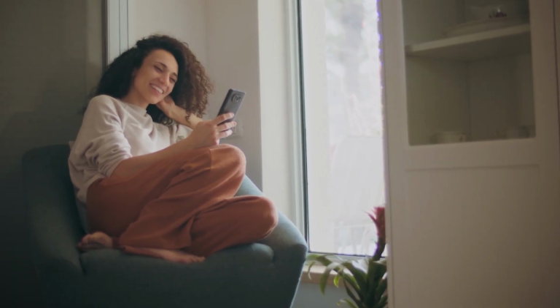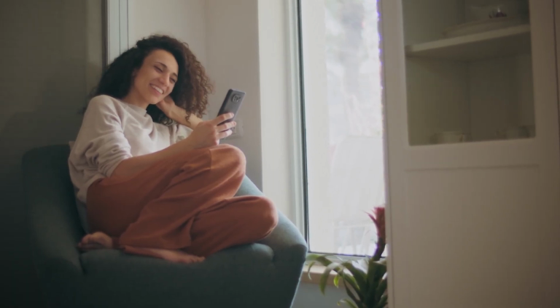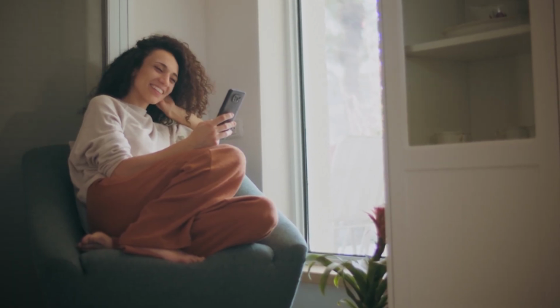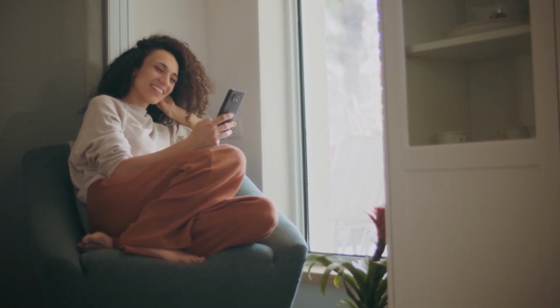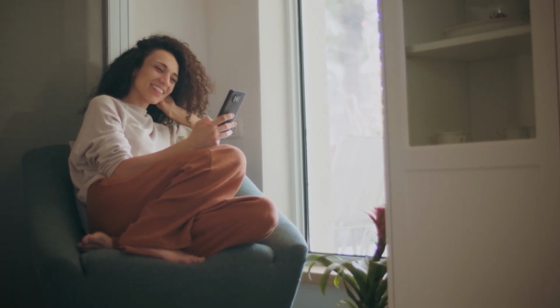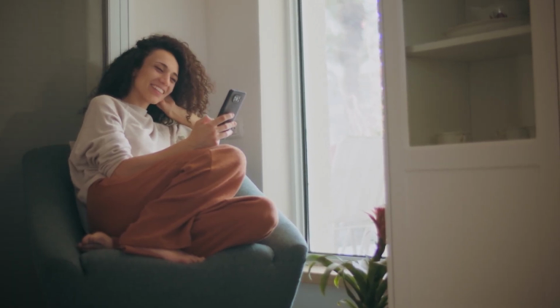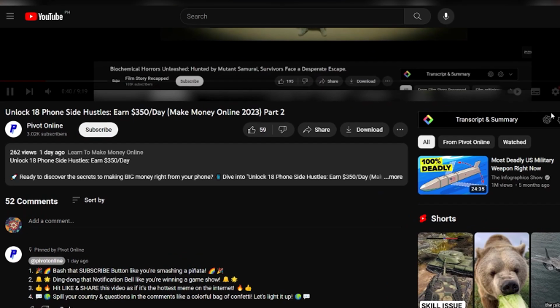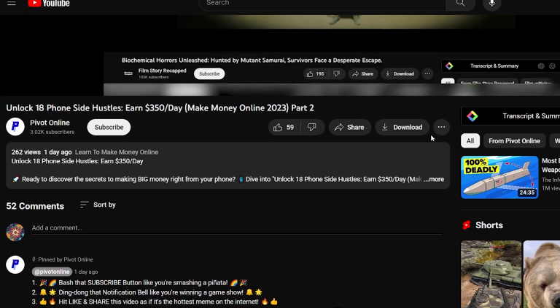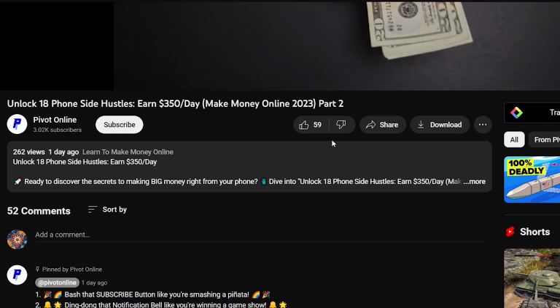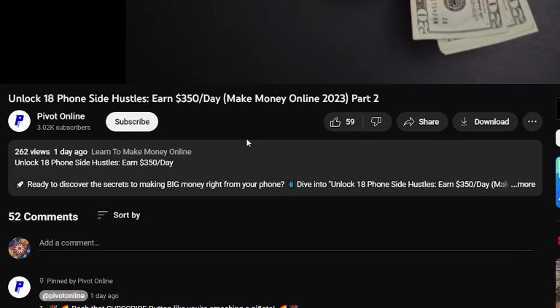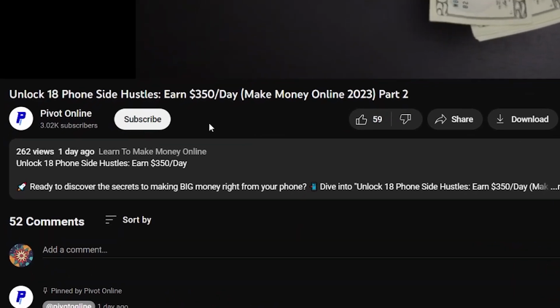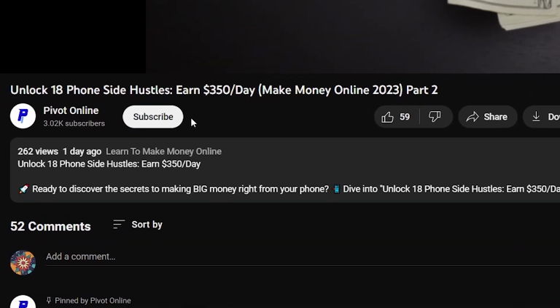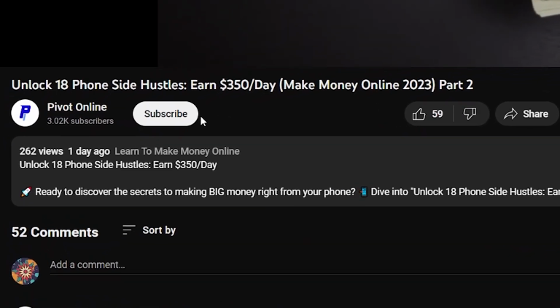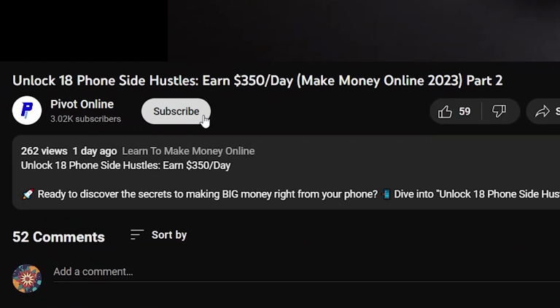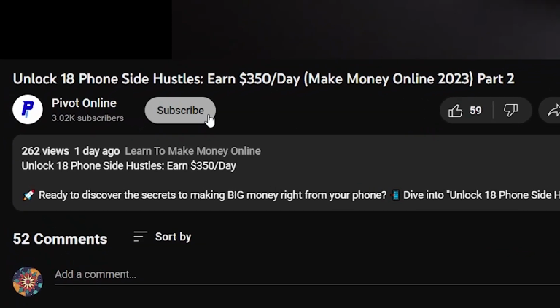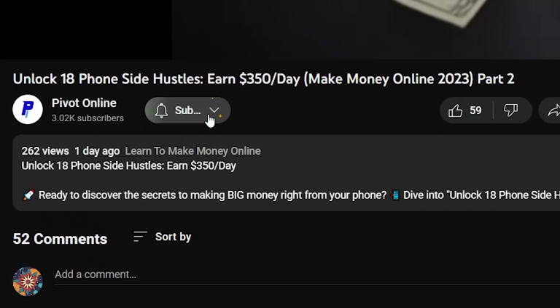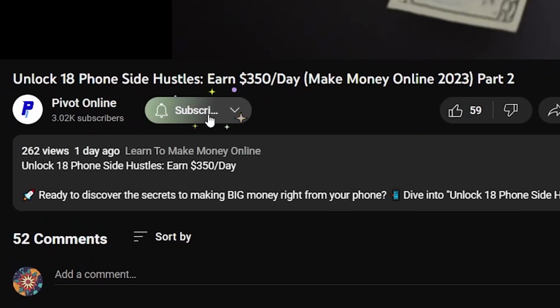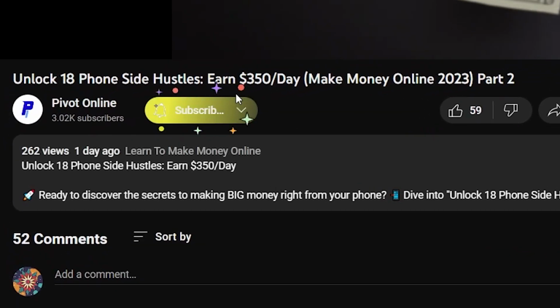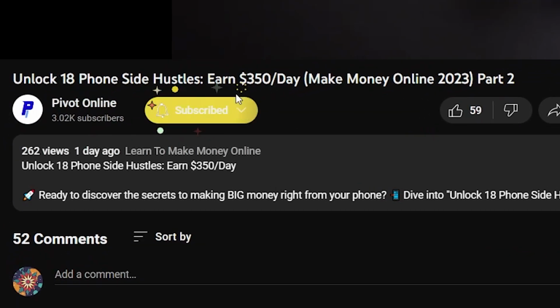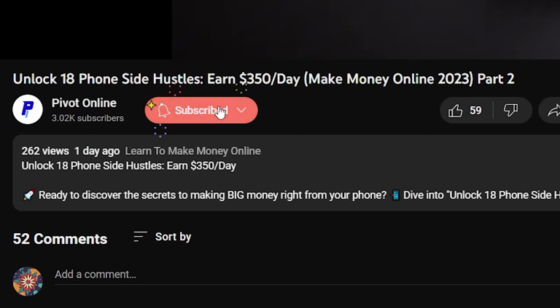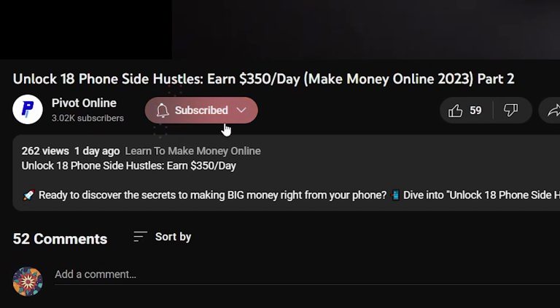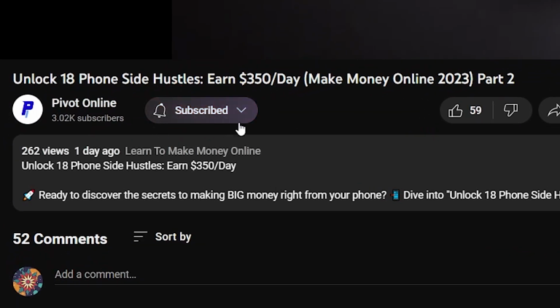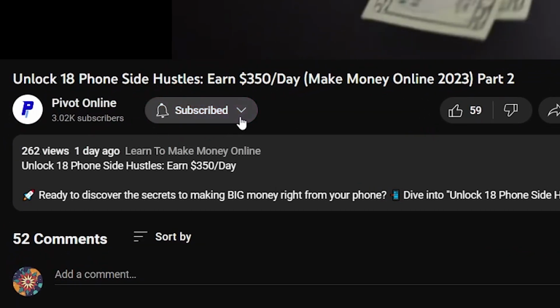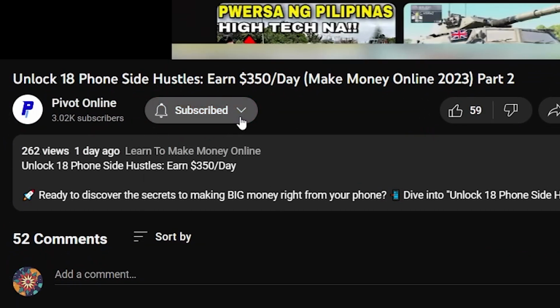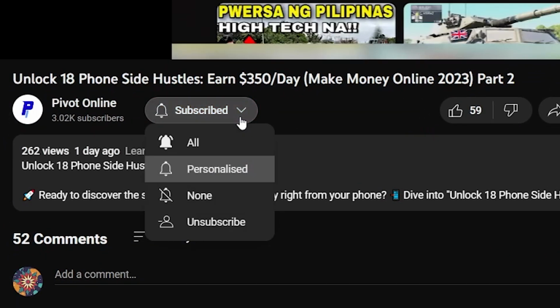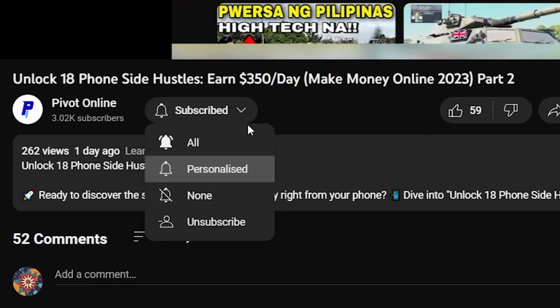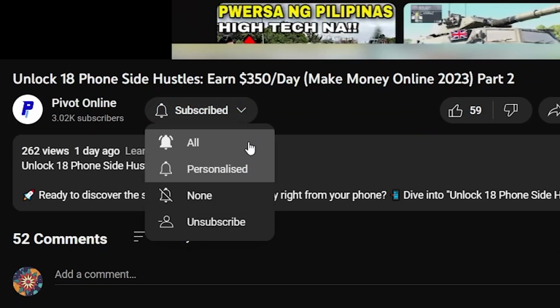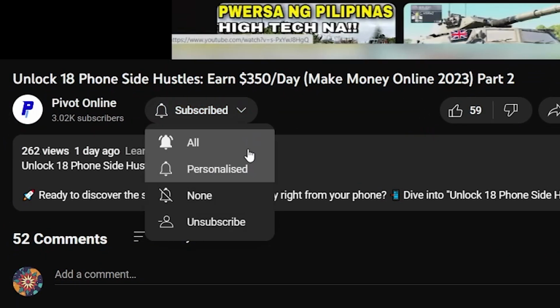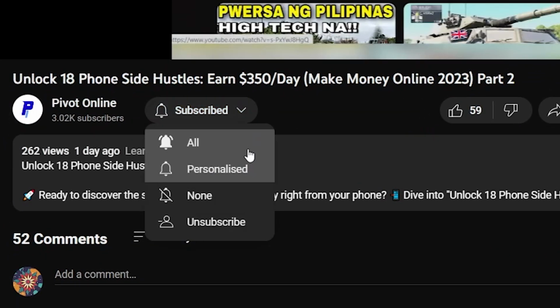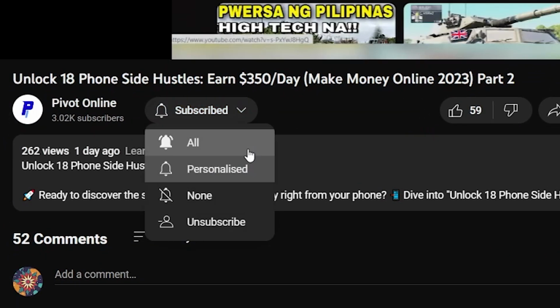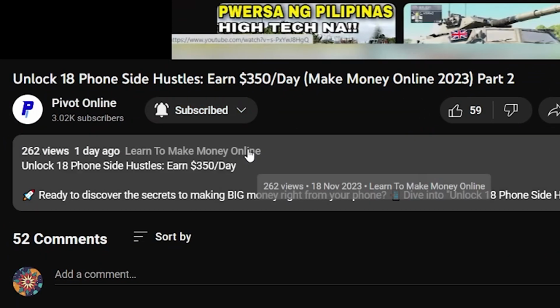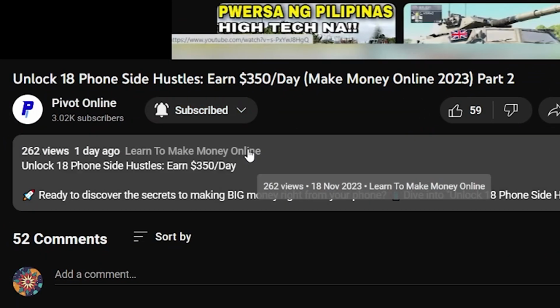If you haven't yet, be sure to hit that subscribe button to be updated on our future Pivot Online finds.